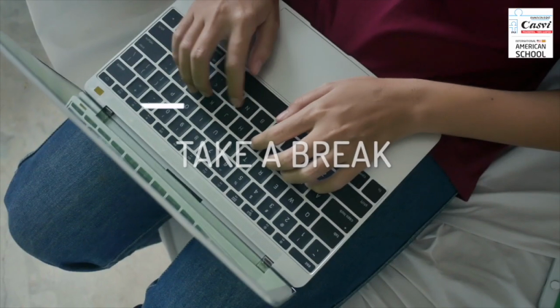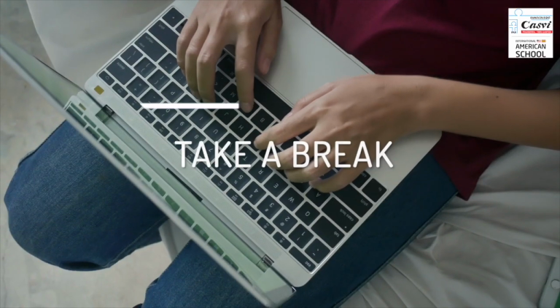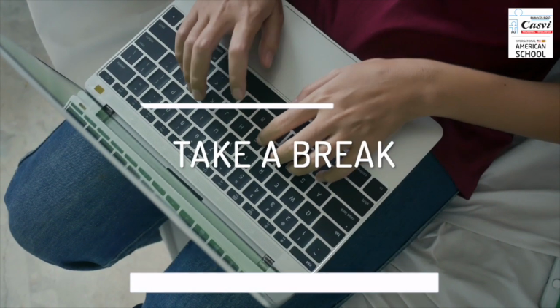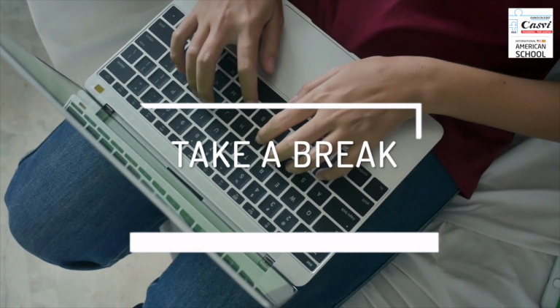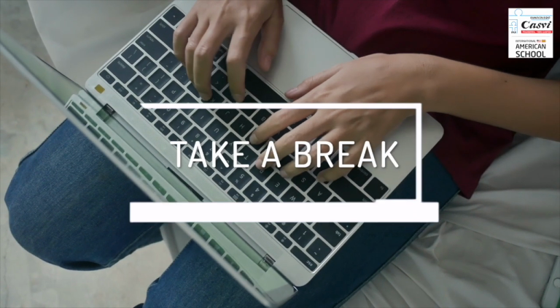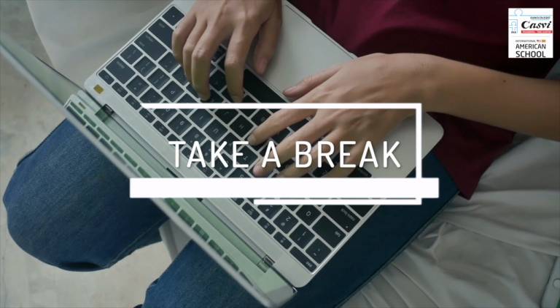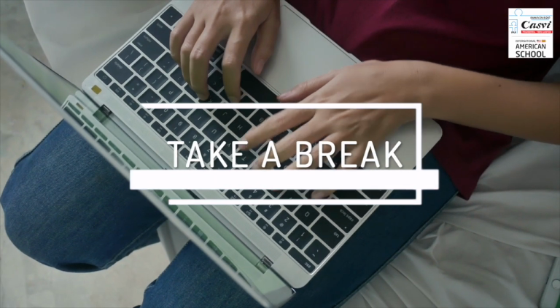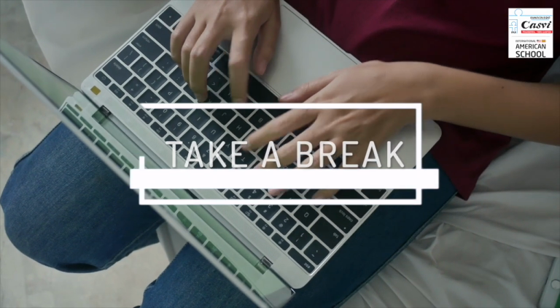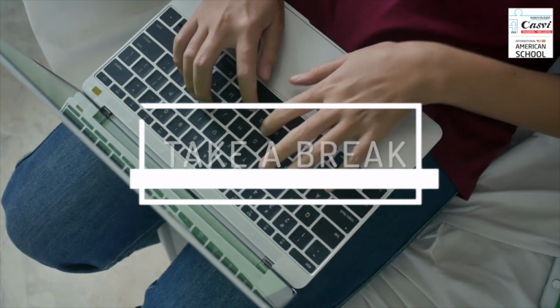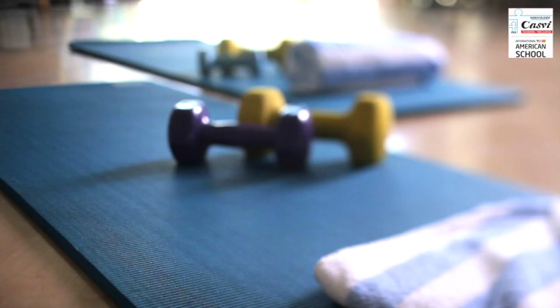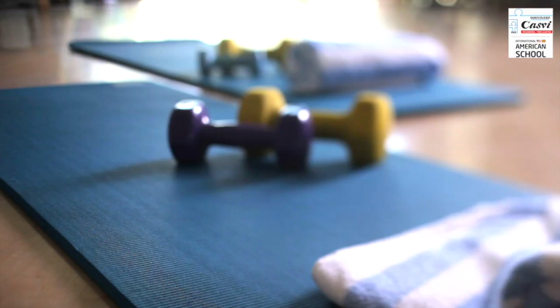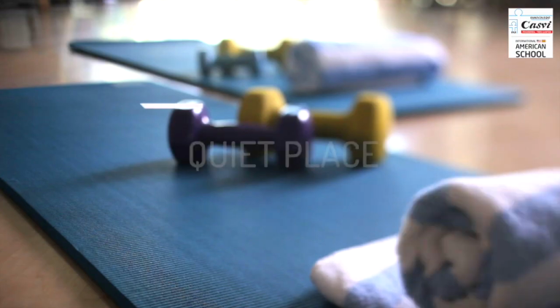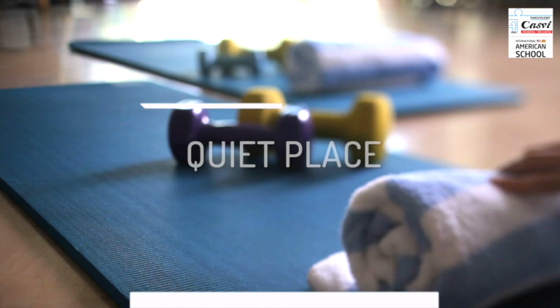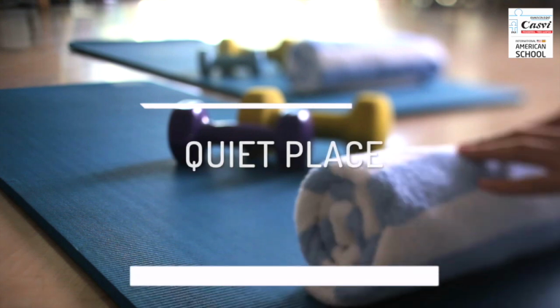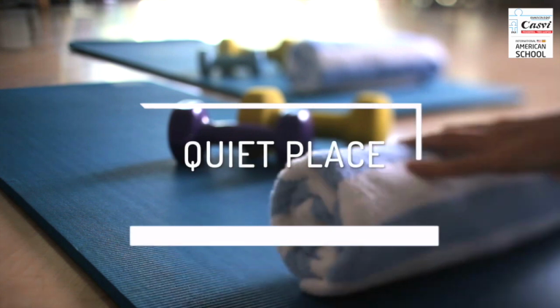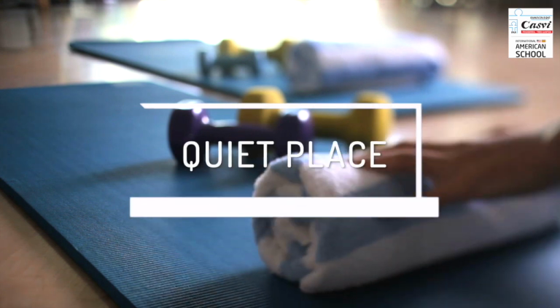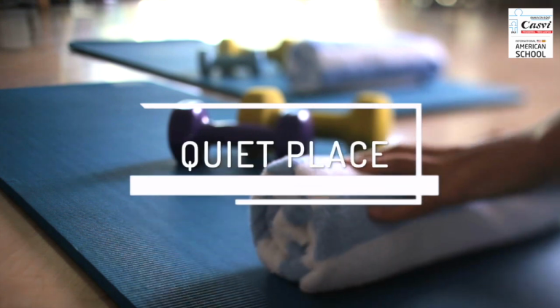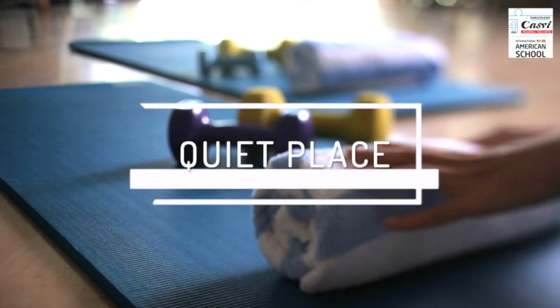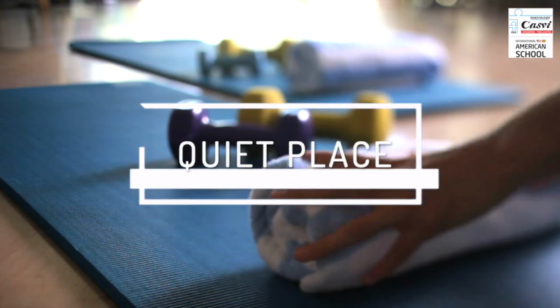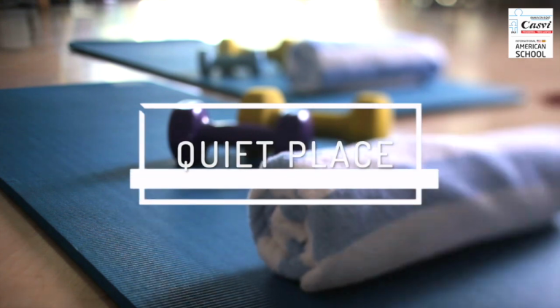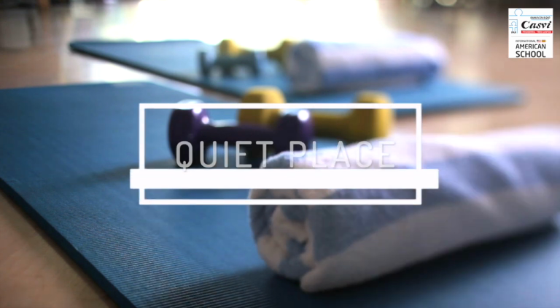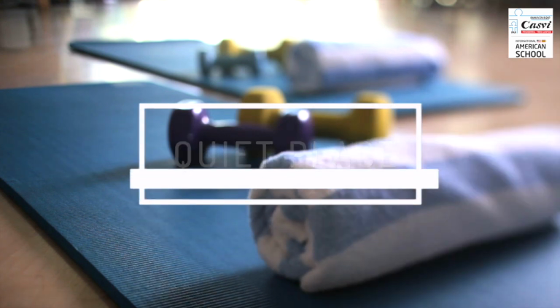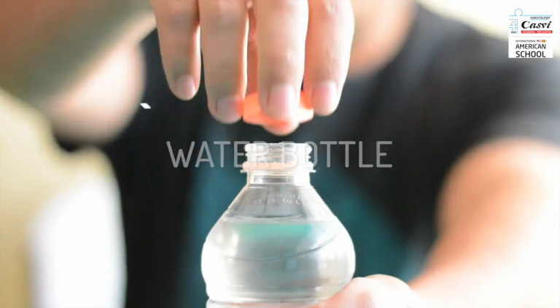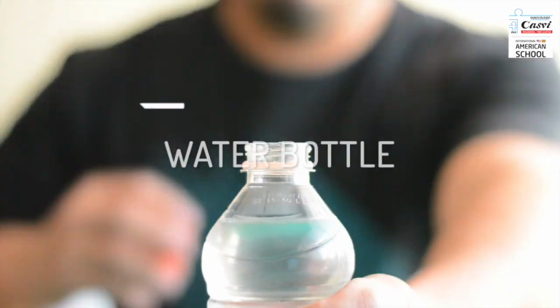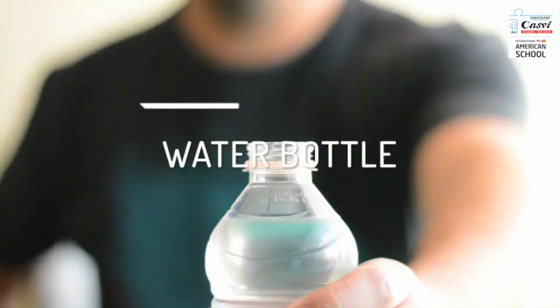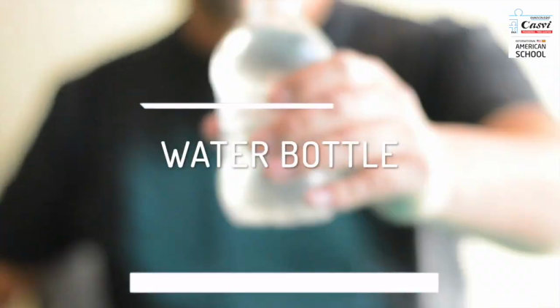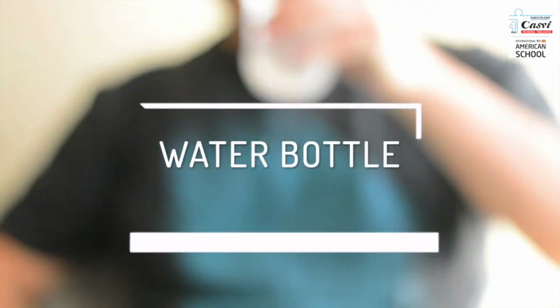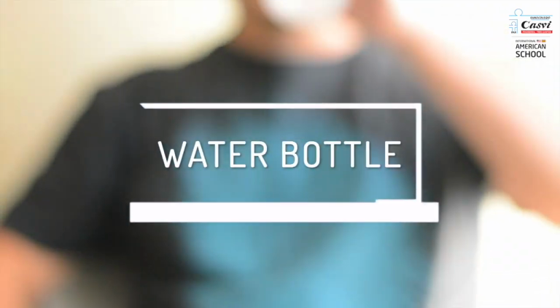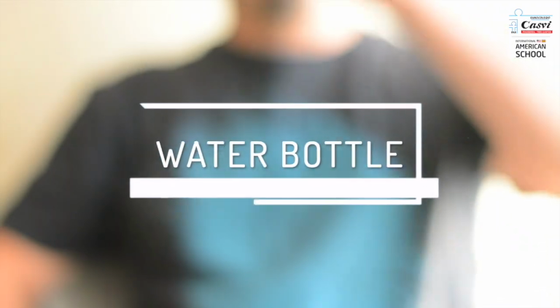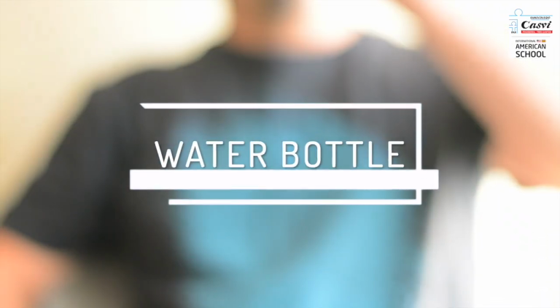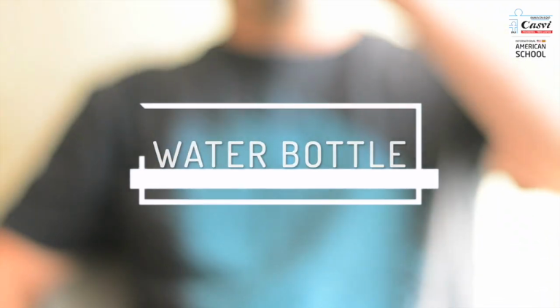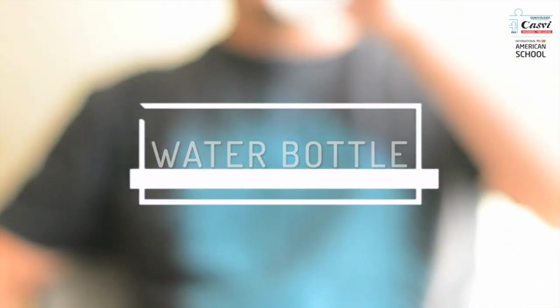Take a break, find a quiet space, and don't forget your water bottle.